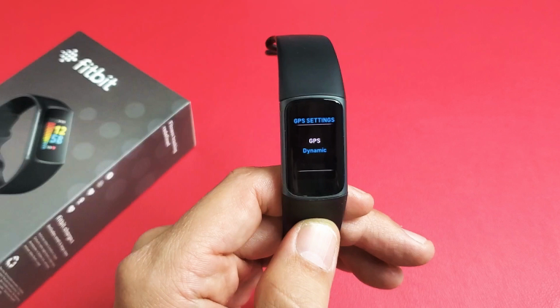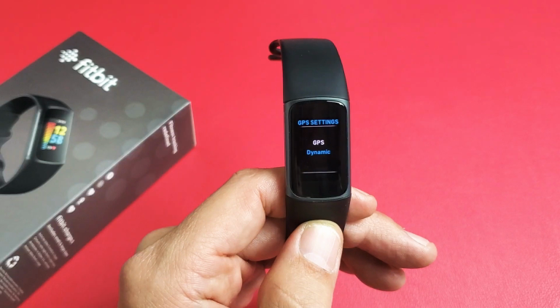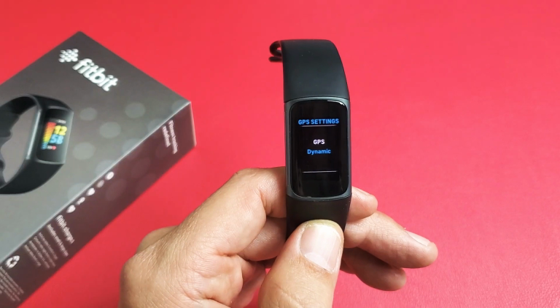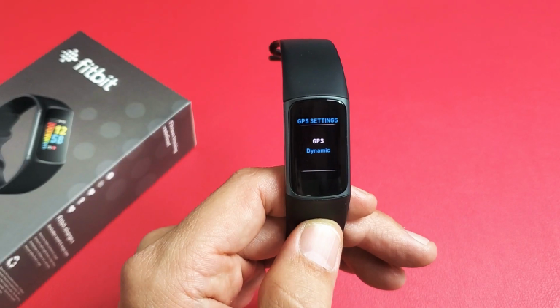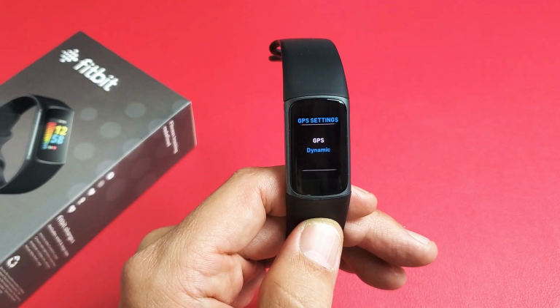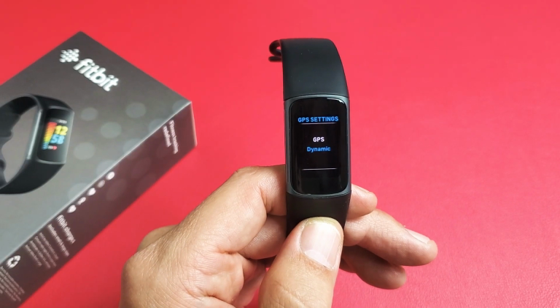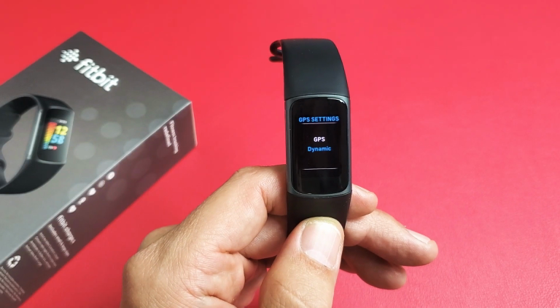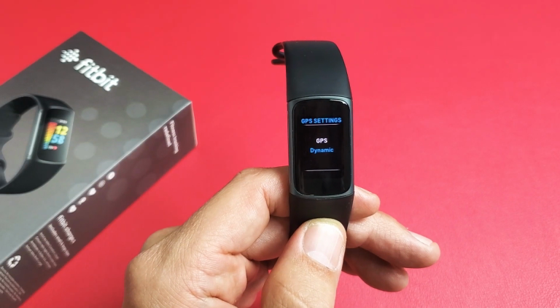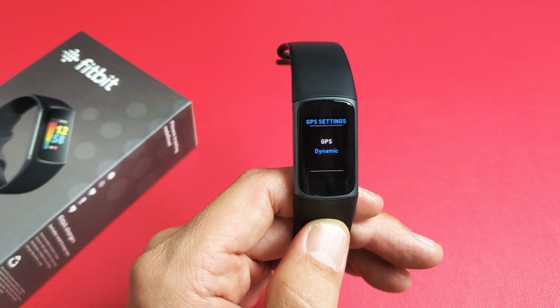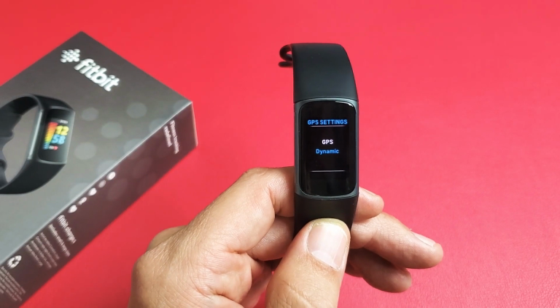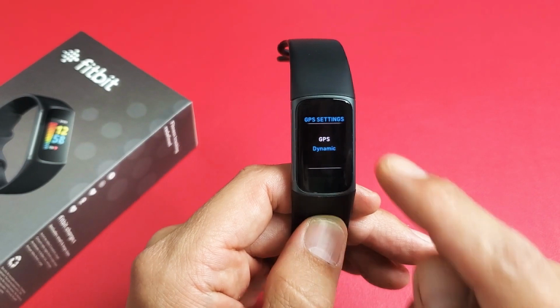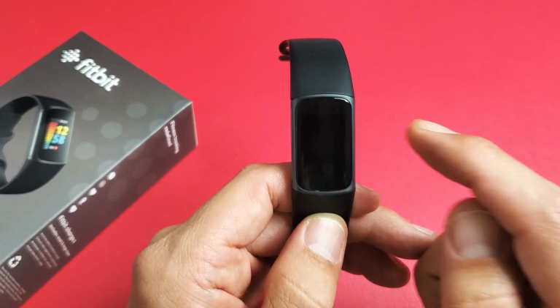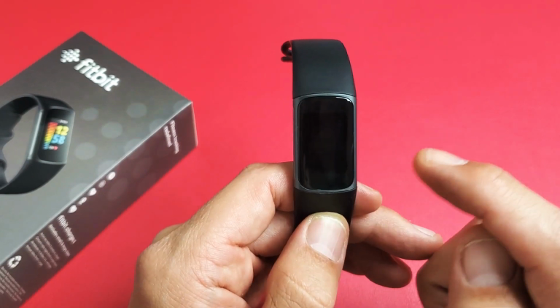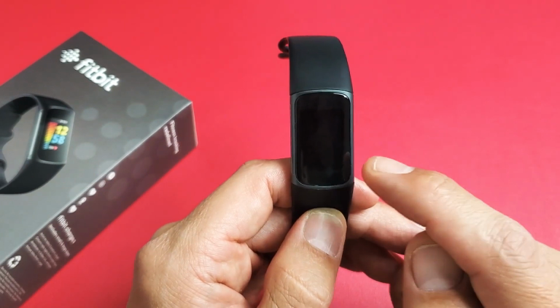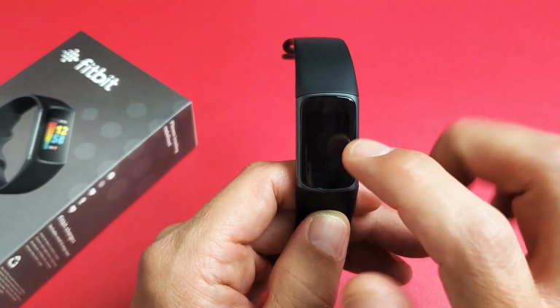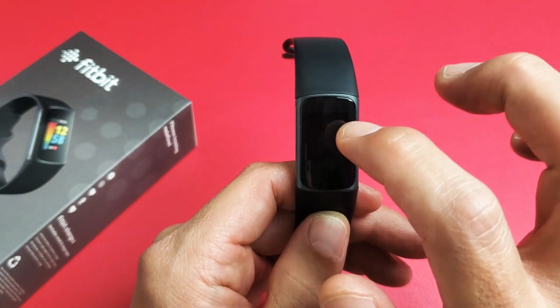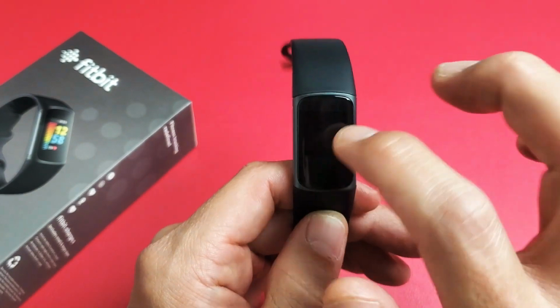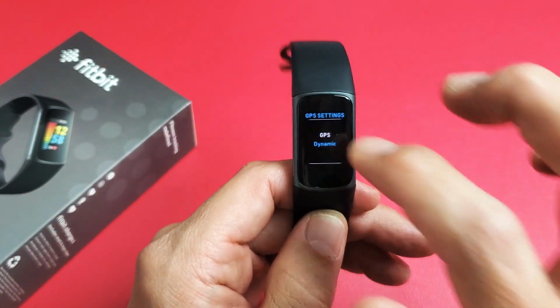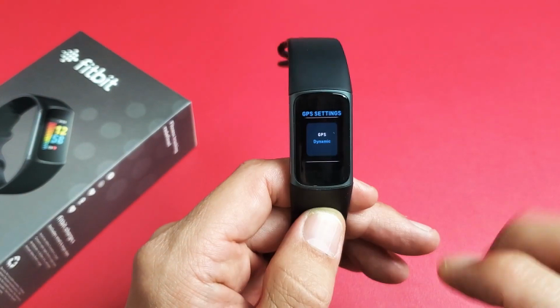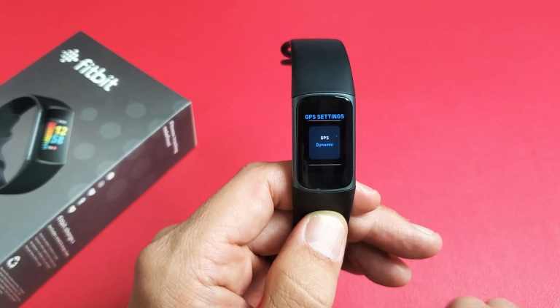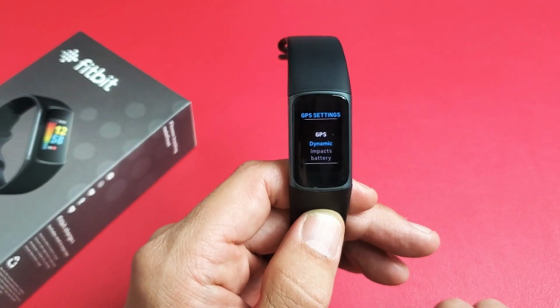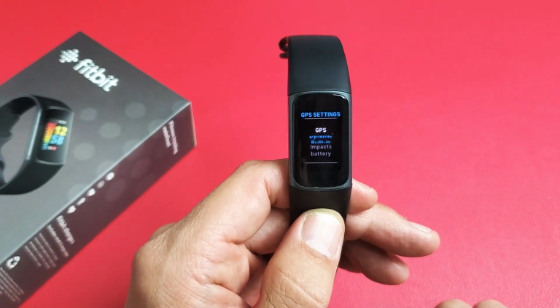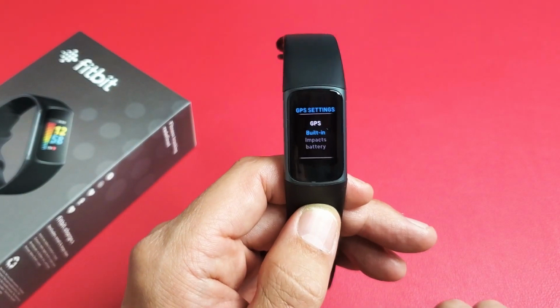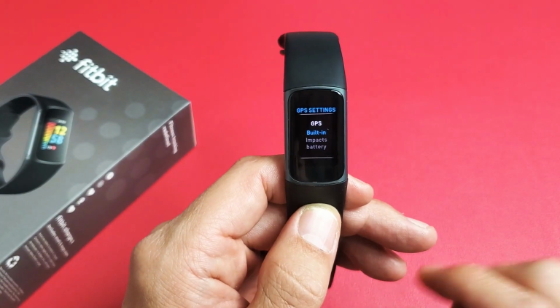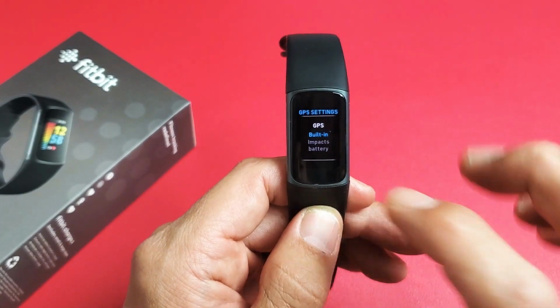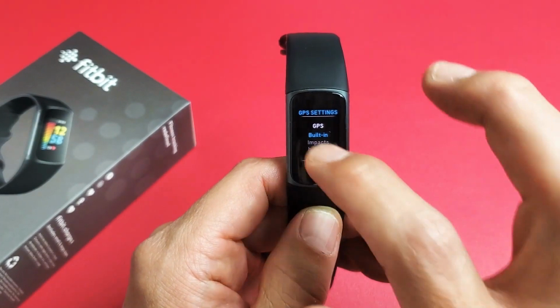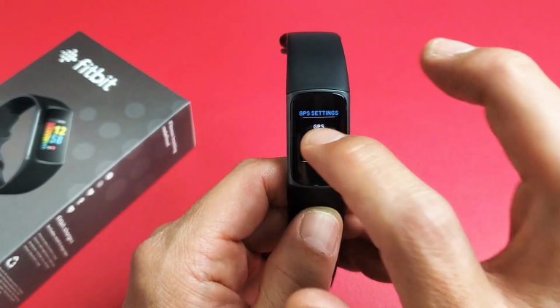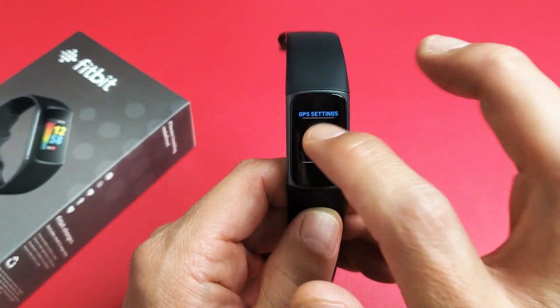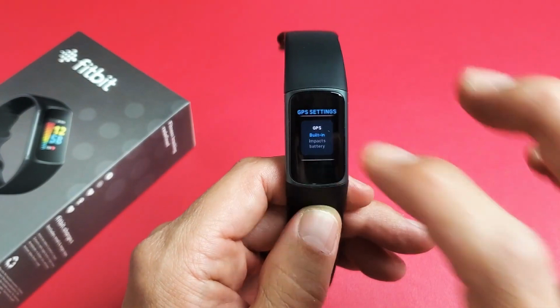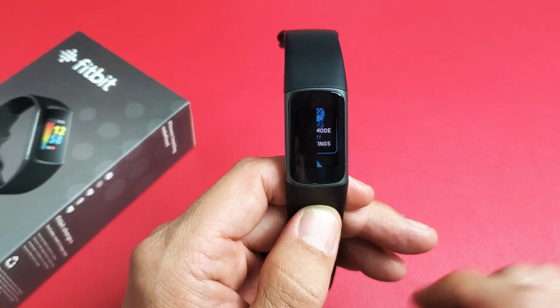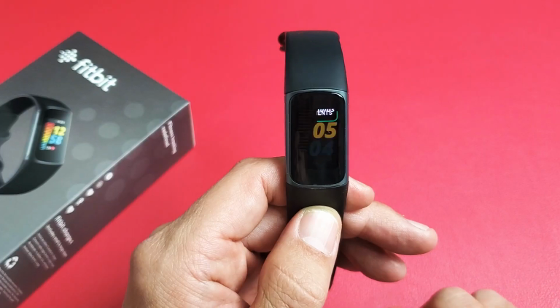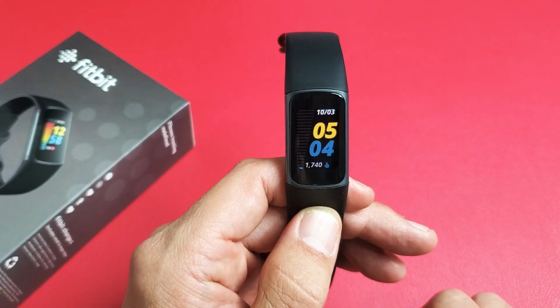Here's a Fitbit Charge 5. I want to show you how to turn the GPS on or off. Note that you have several modes.